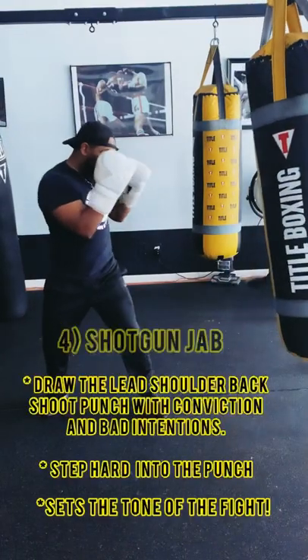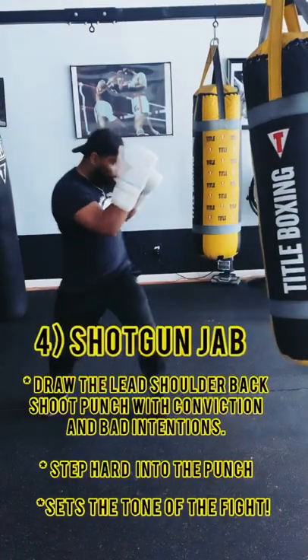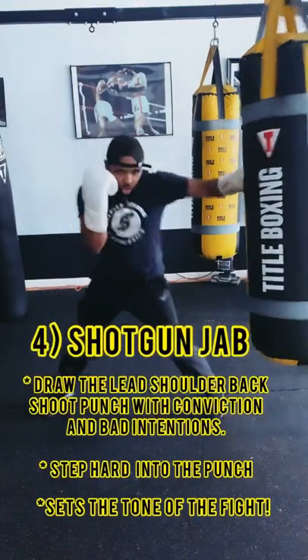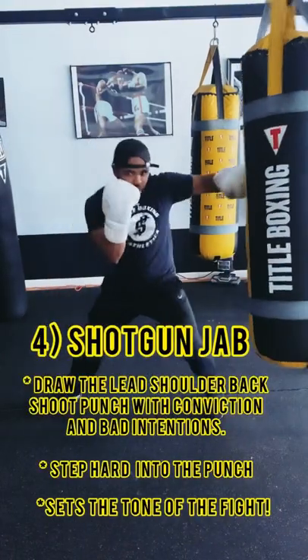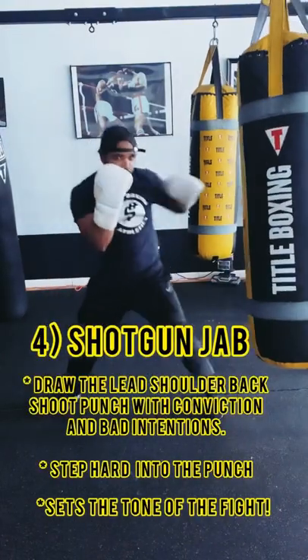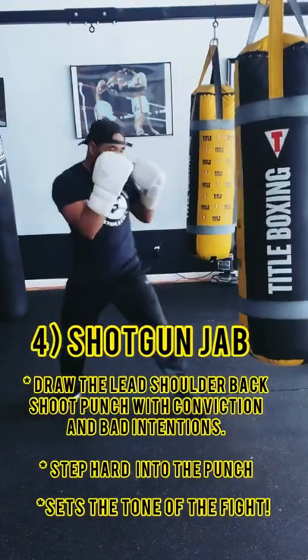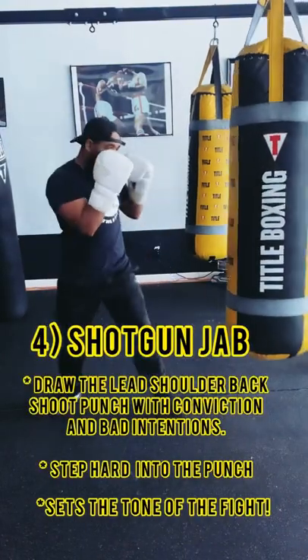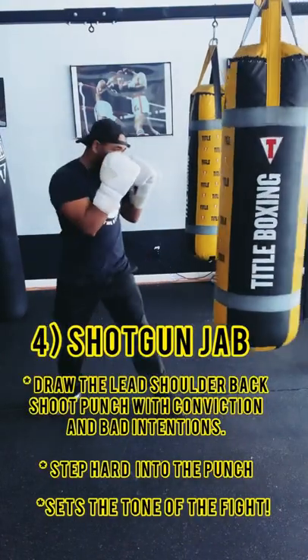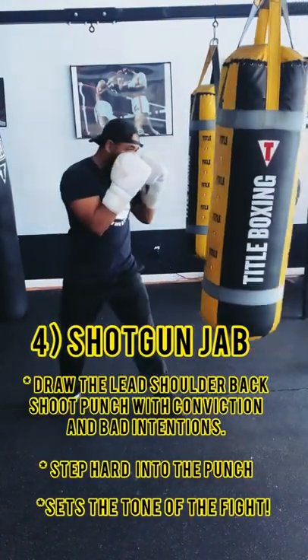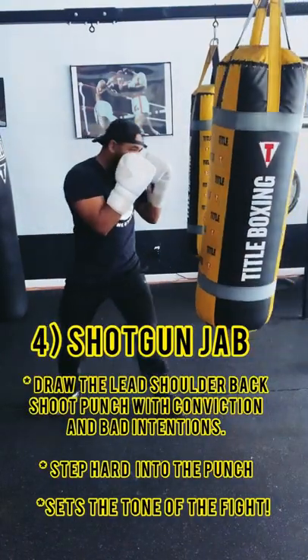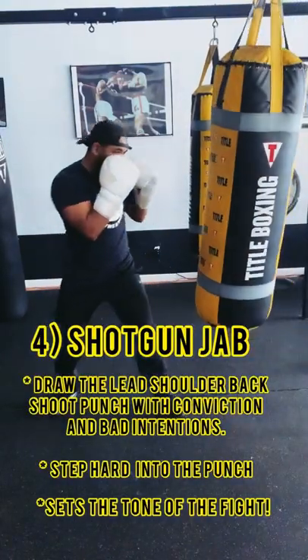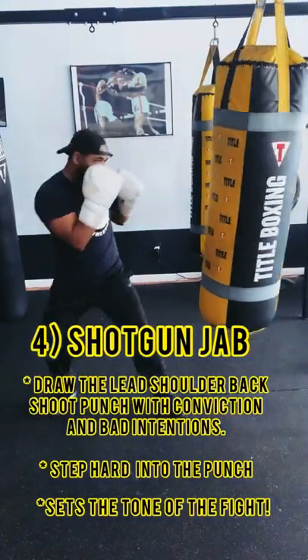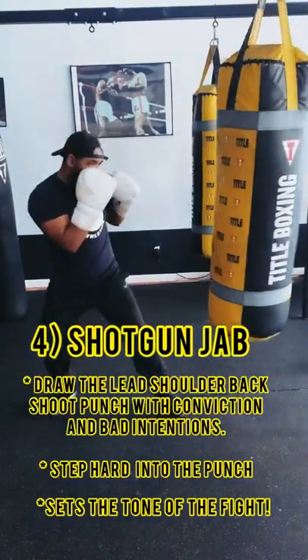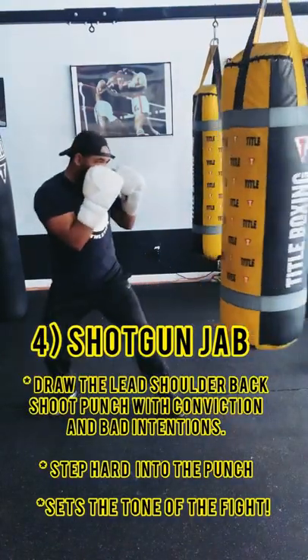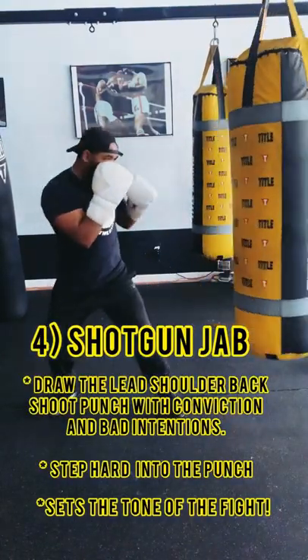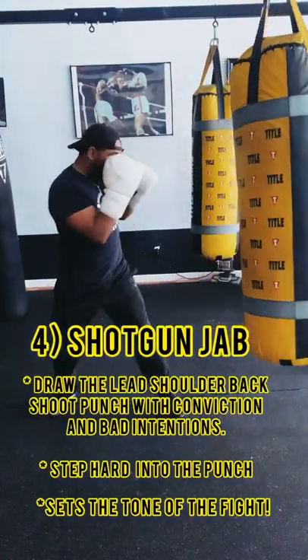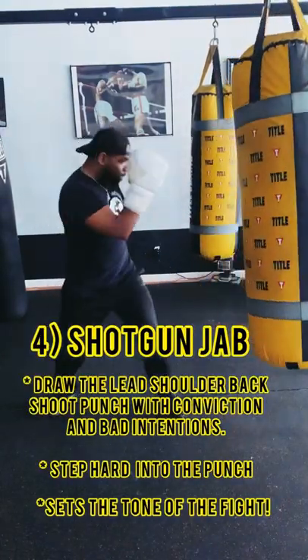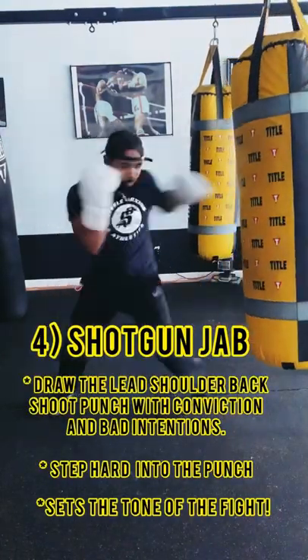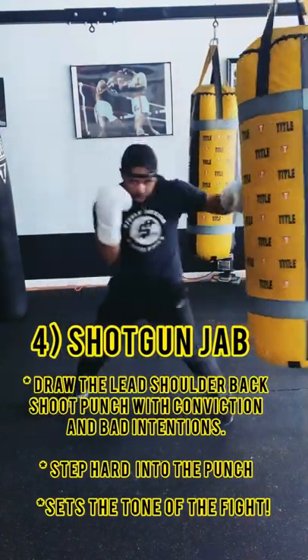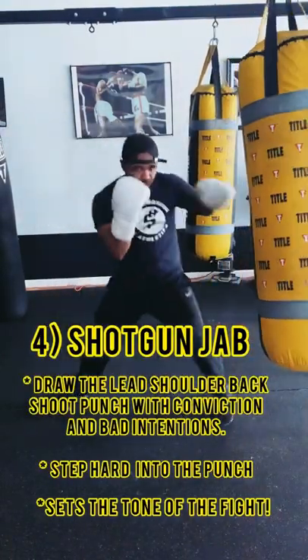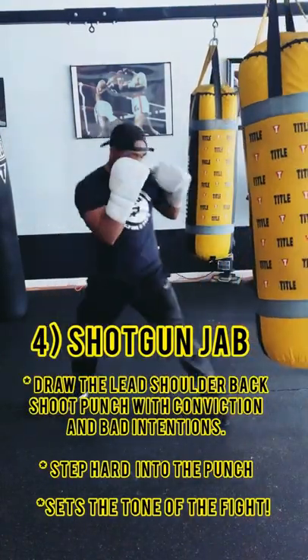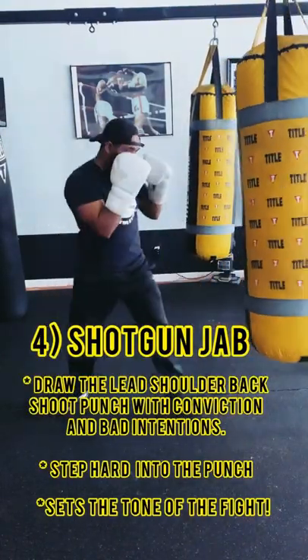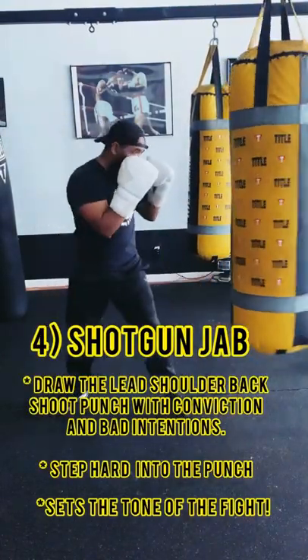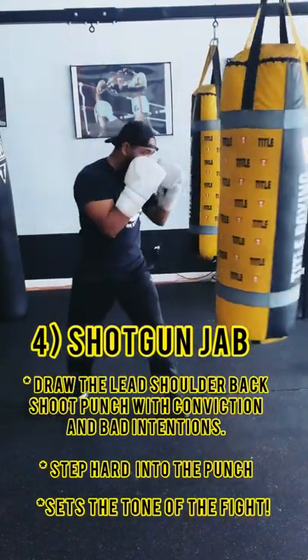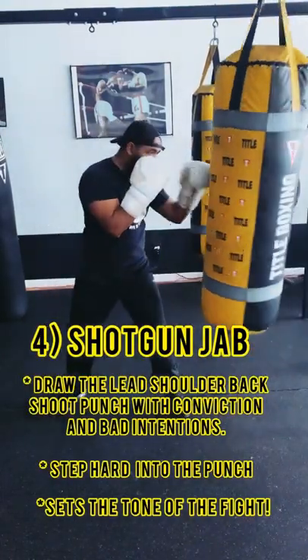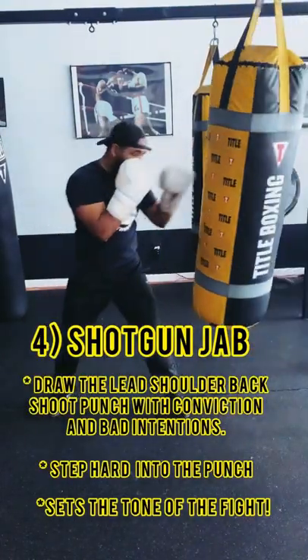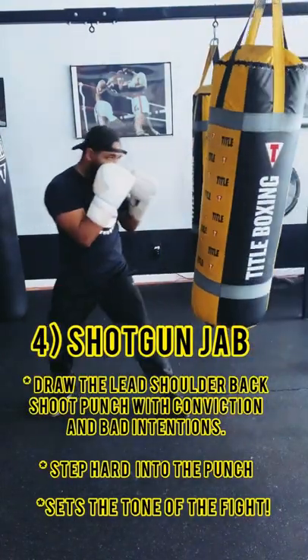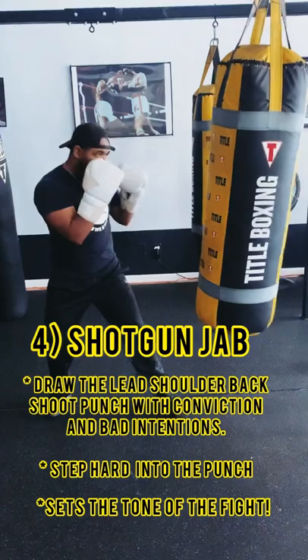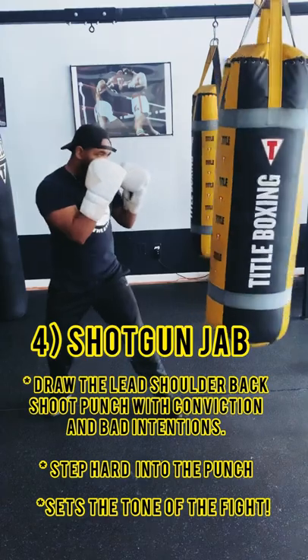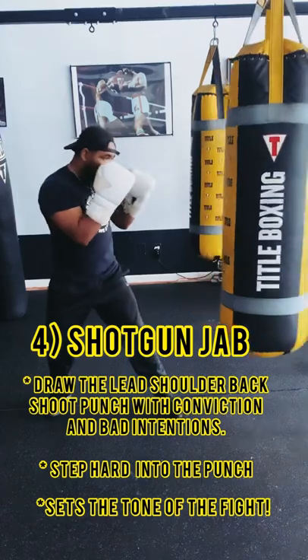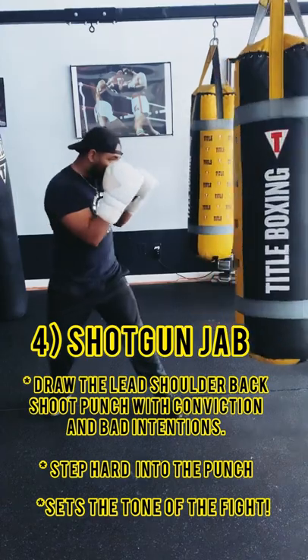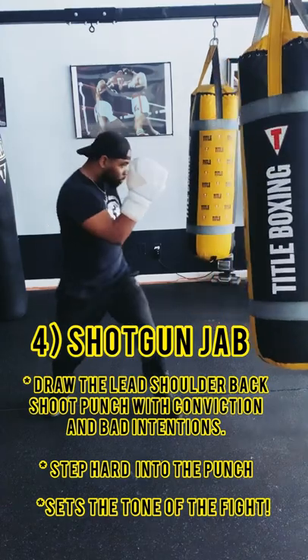Now we got the shotgun jab. When this jab comes out, the opponent knows that you mean business.